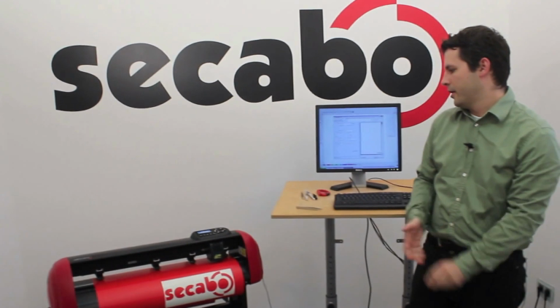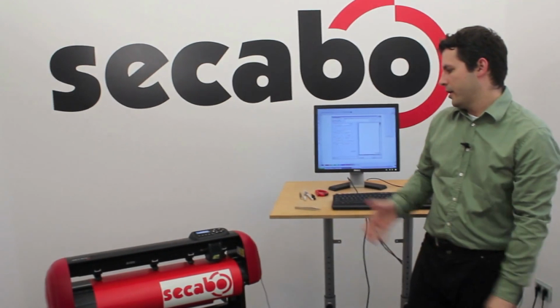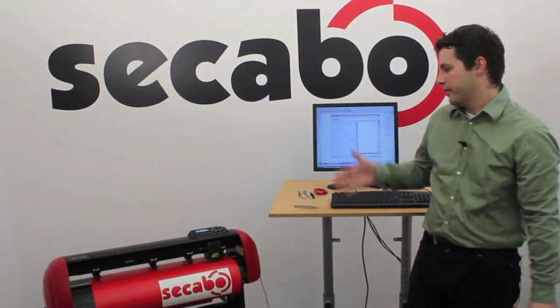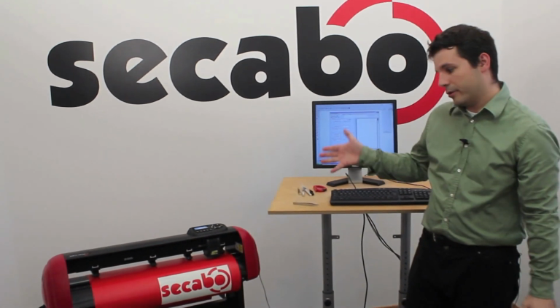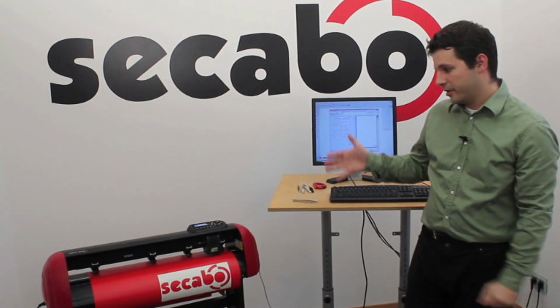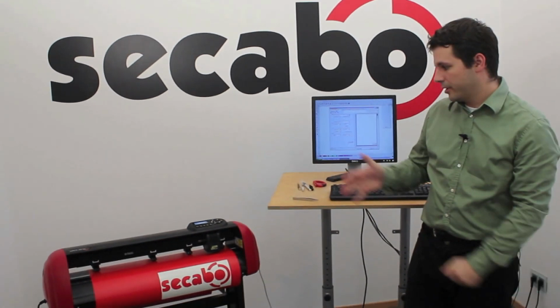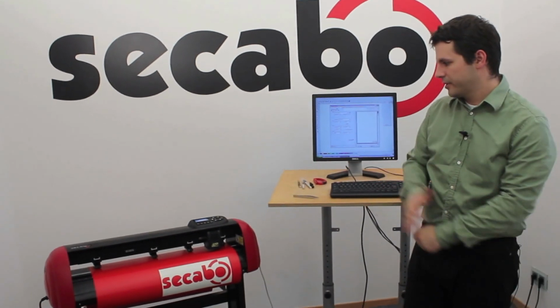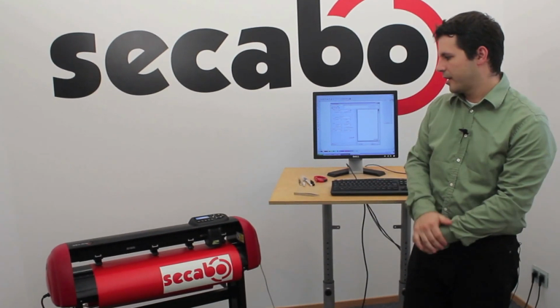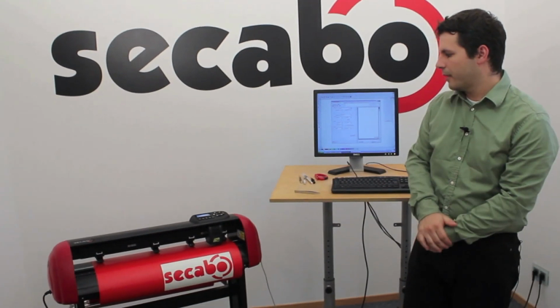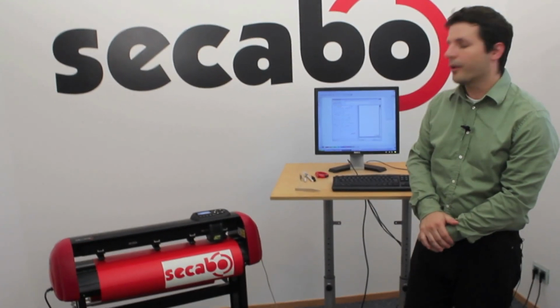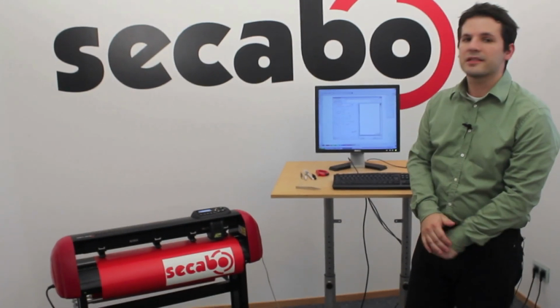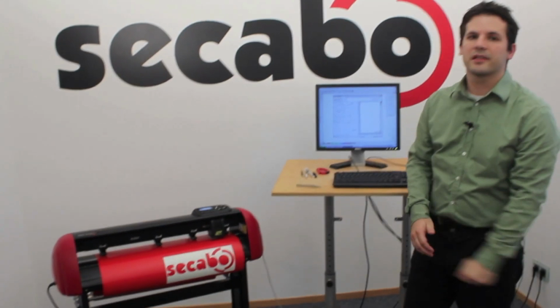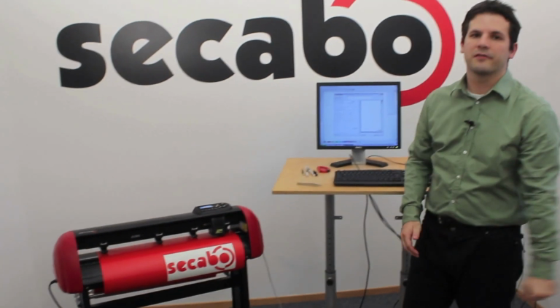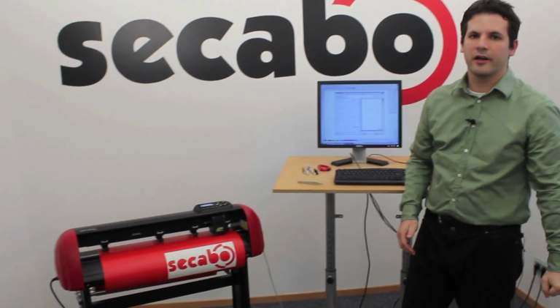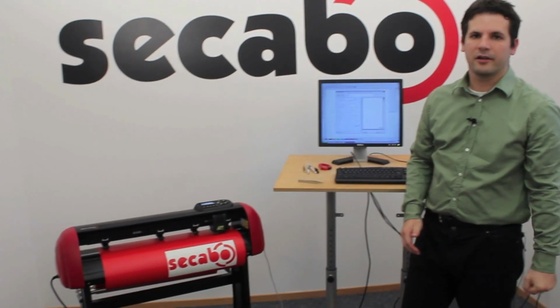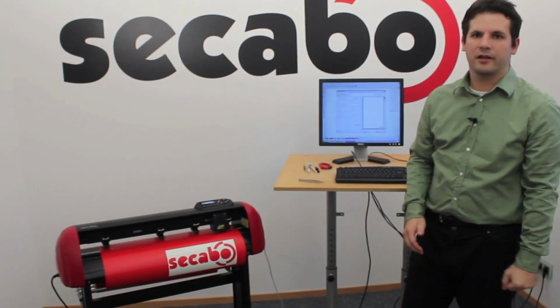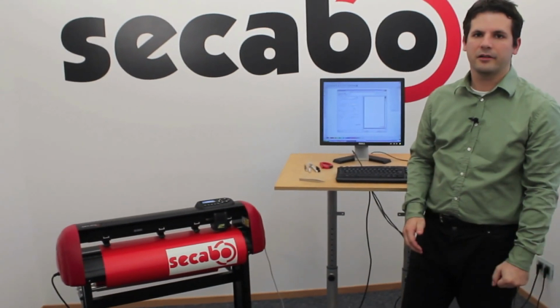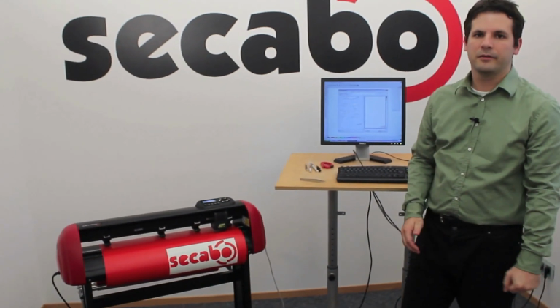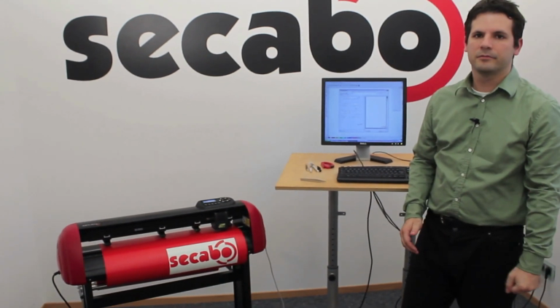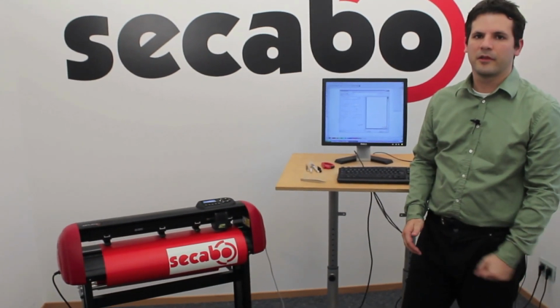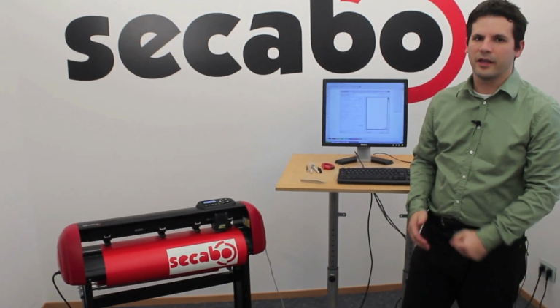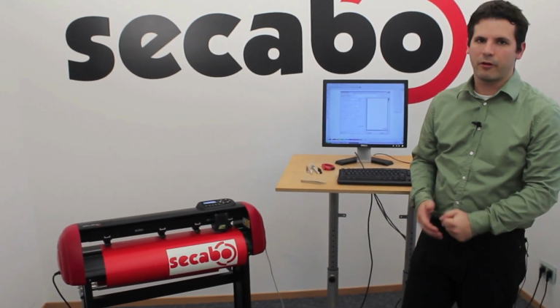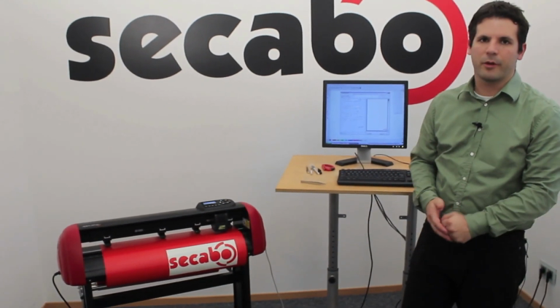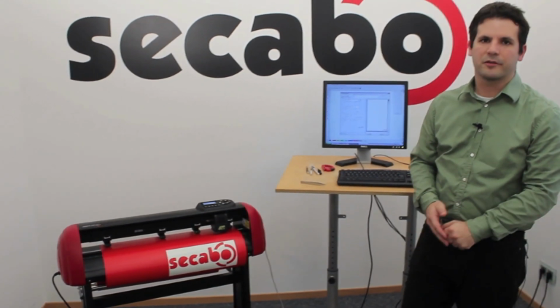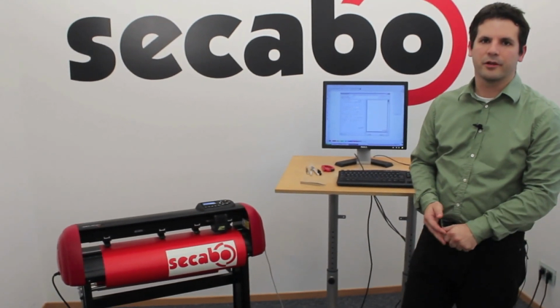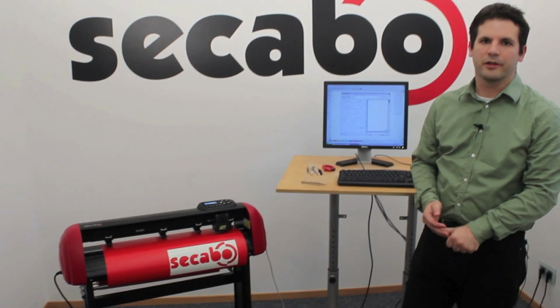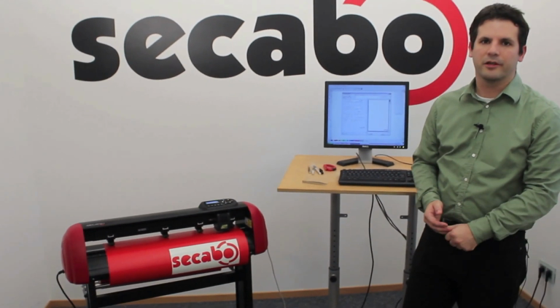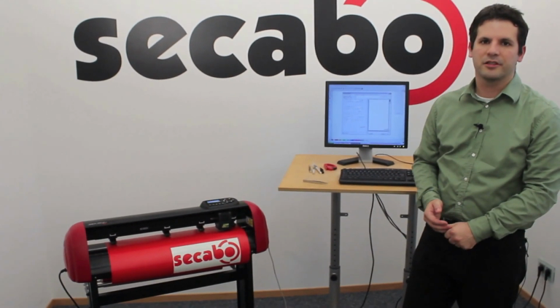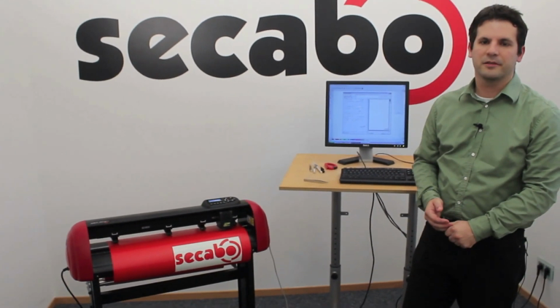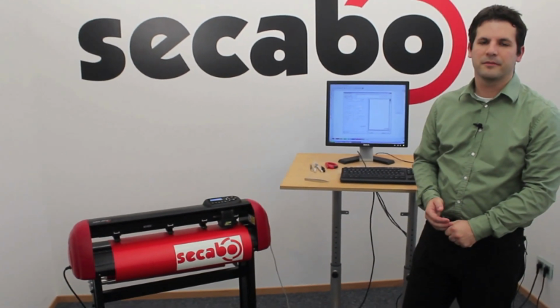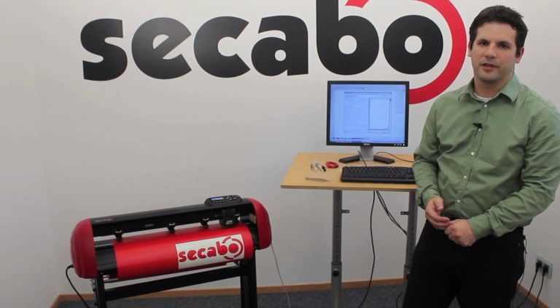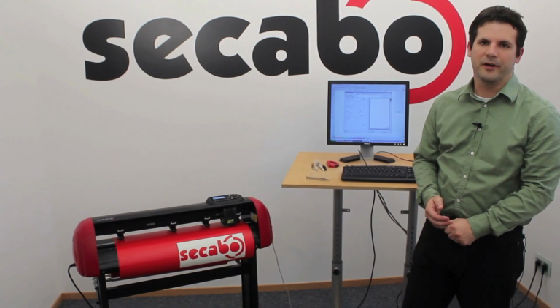That was our new Cacabo S60 vinyl cutter. Thank you very much for your attention. Goodbye.